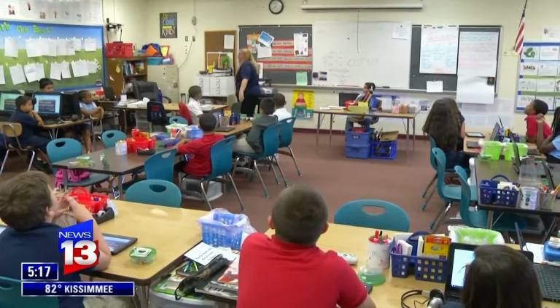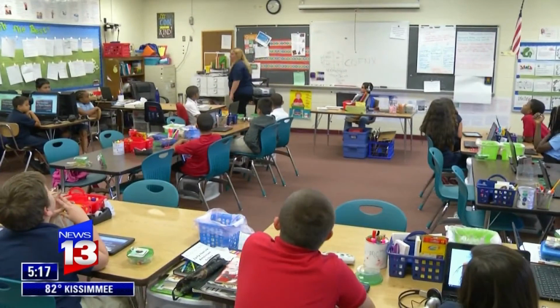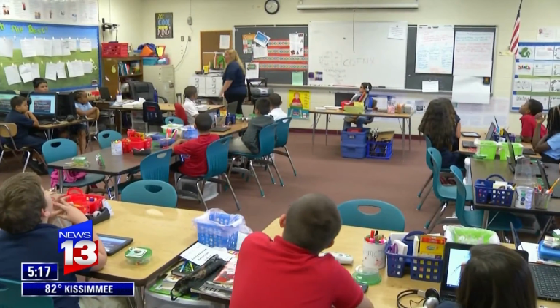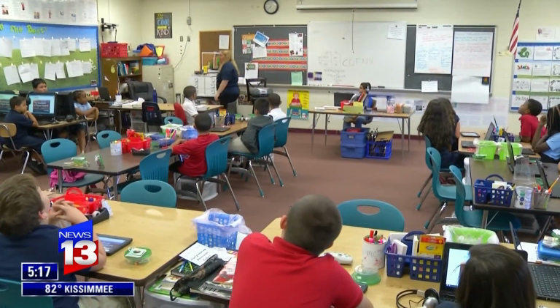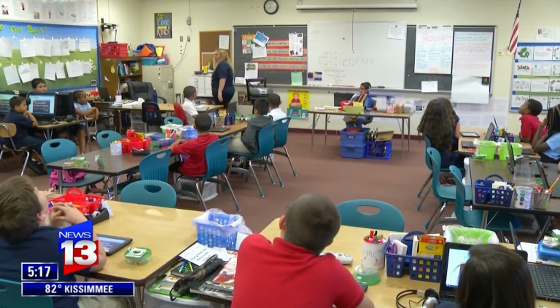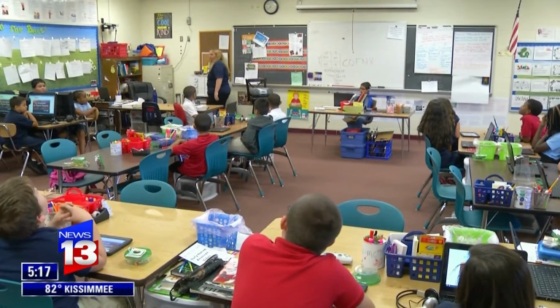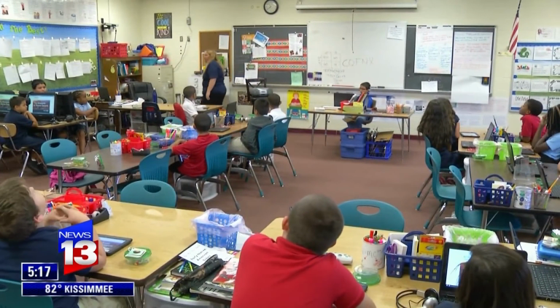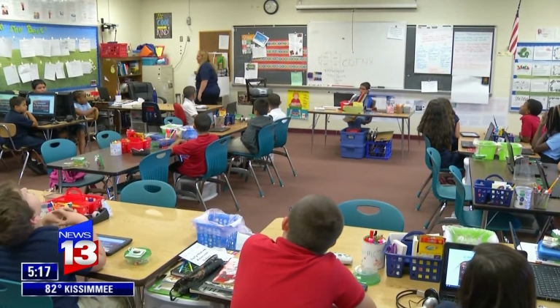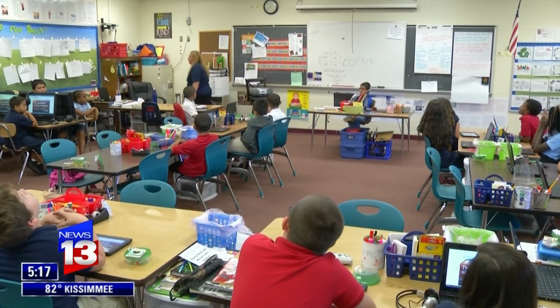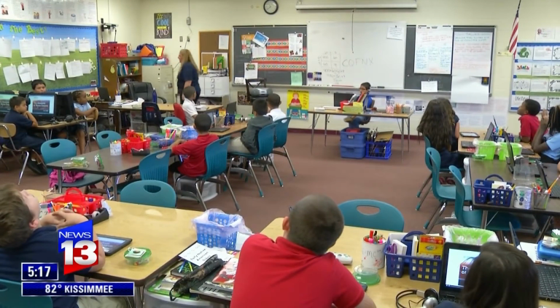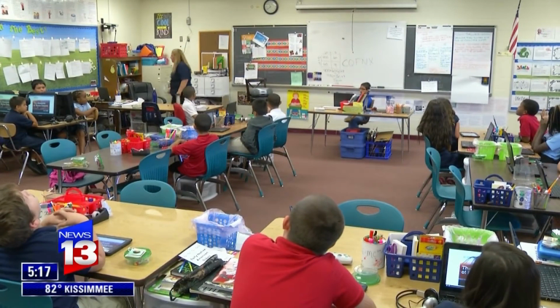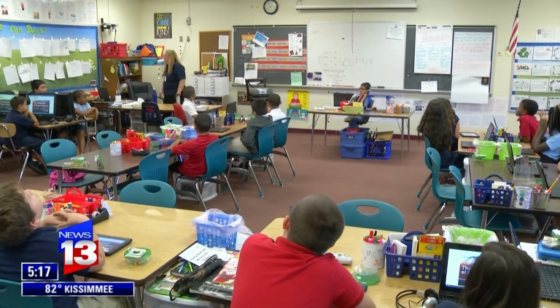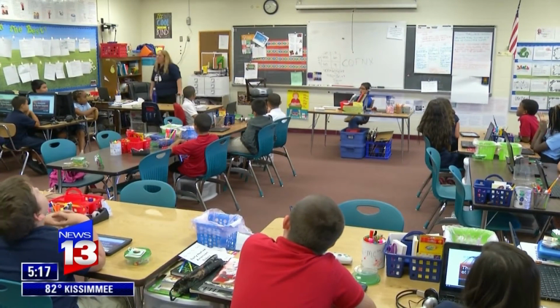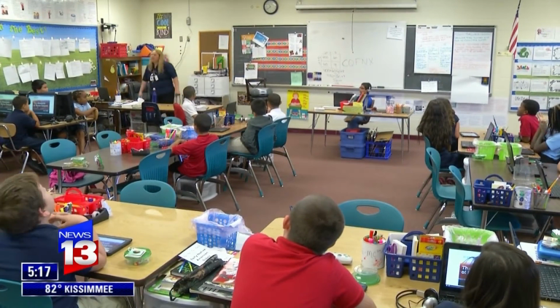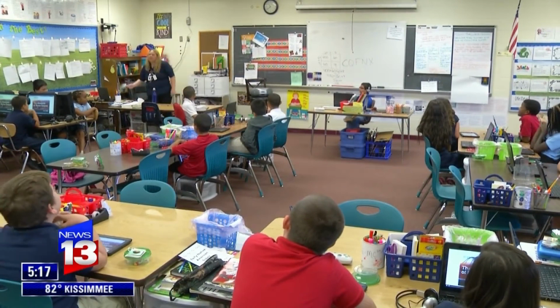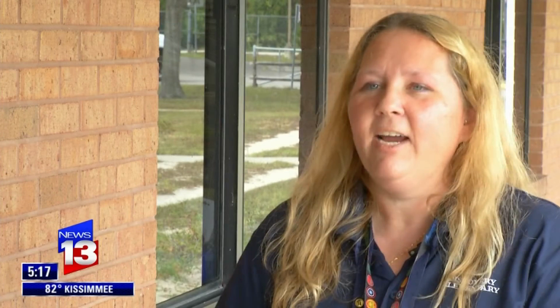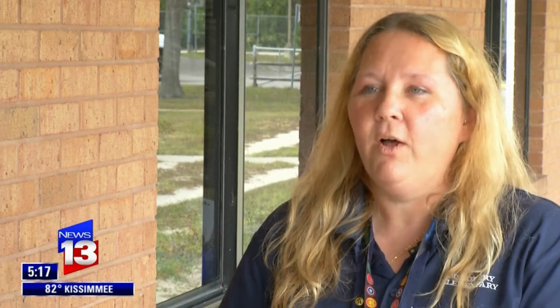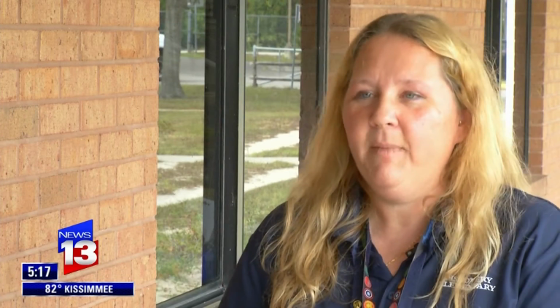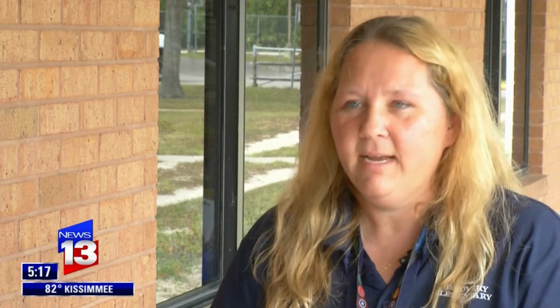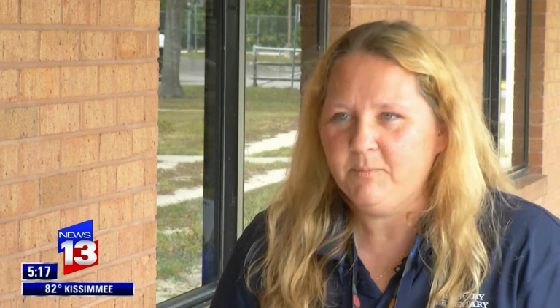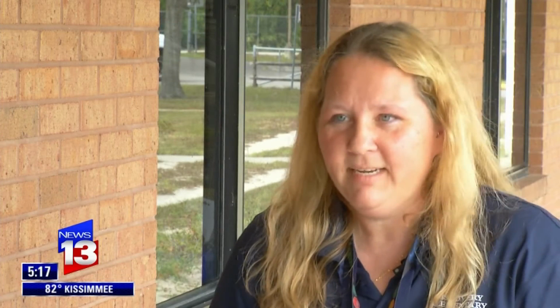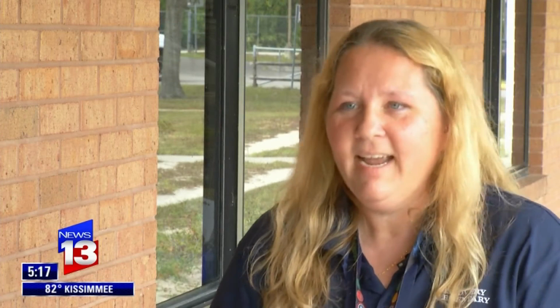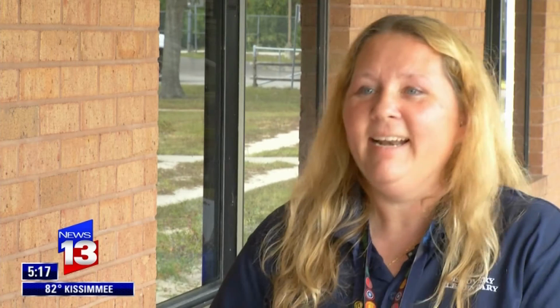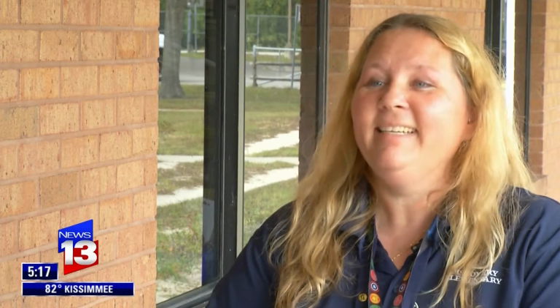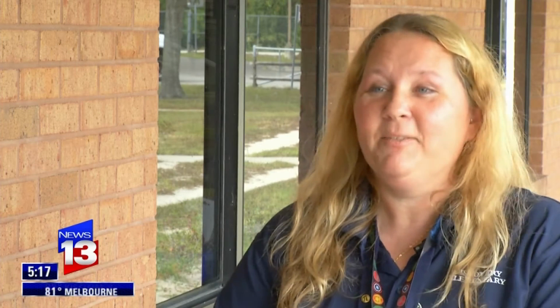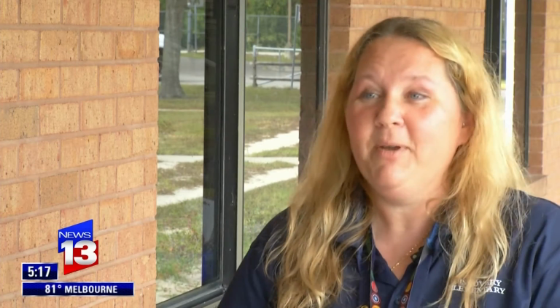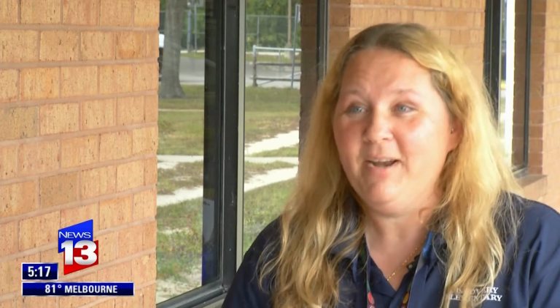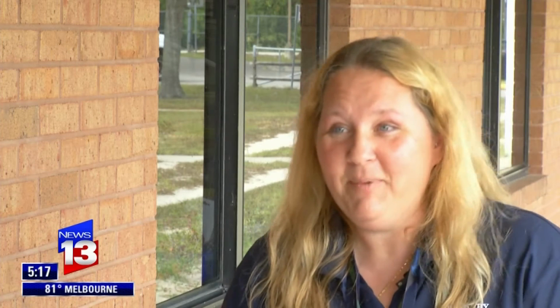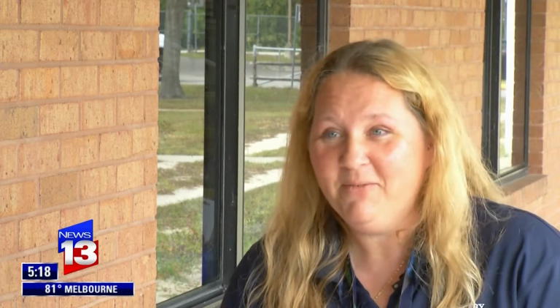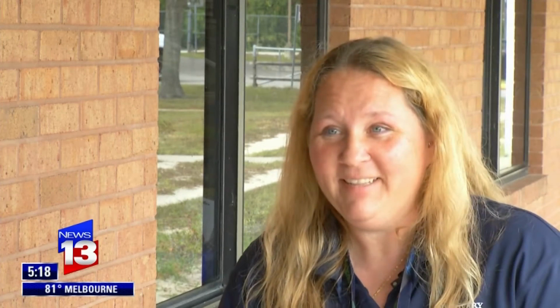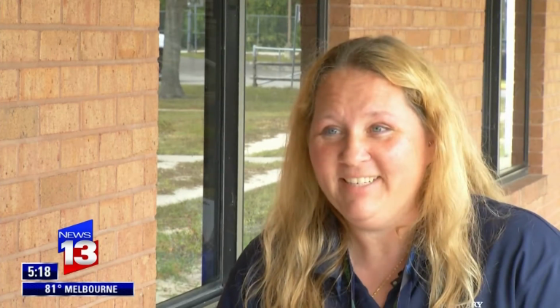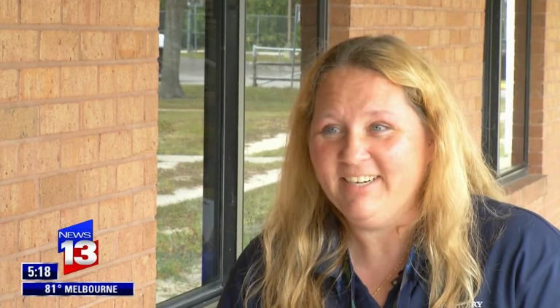Then she applied for a district grant and got it. I called my husband and said, guess what? We don't have to pay for it this year.